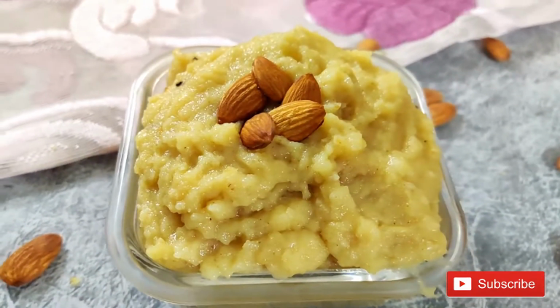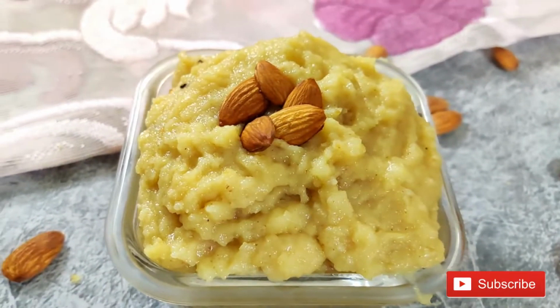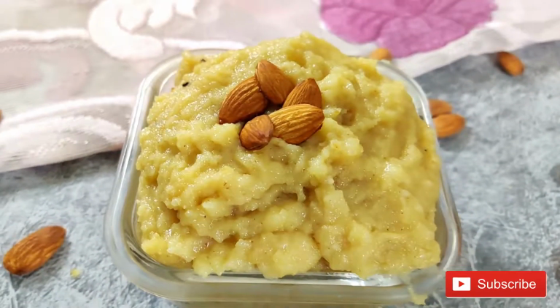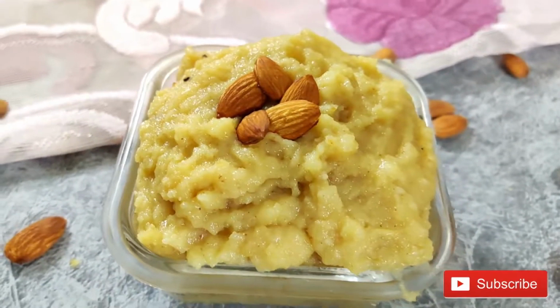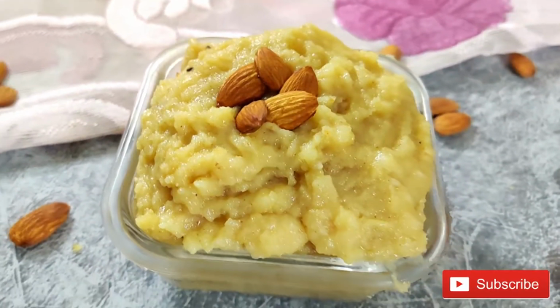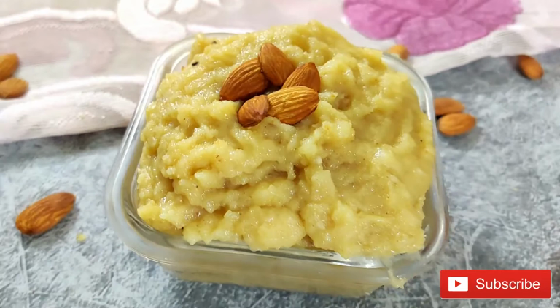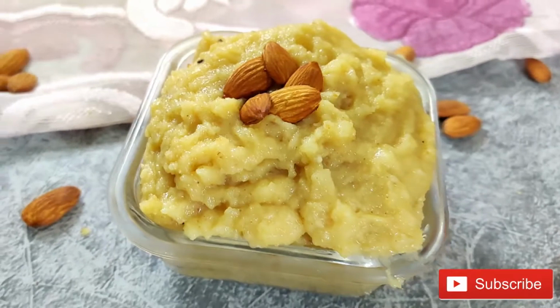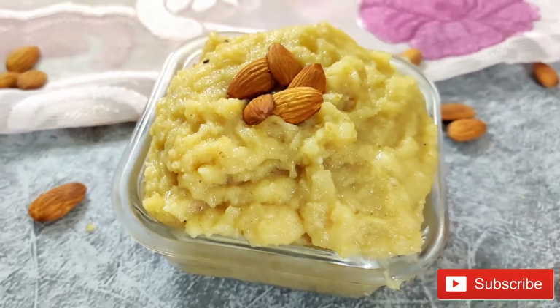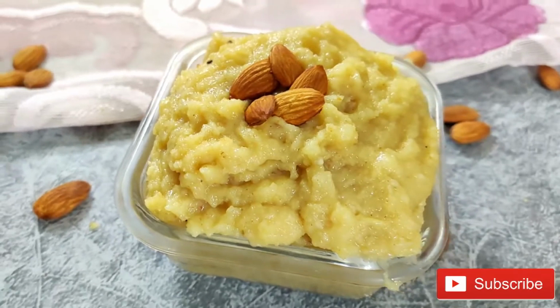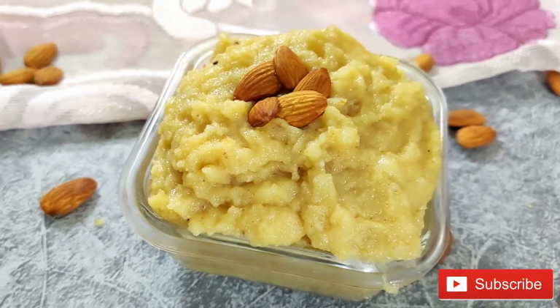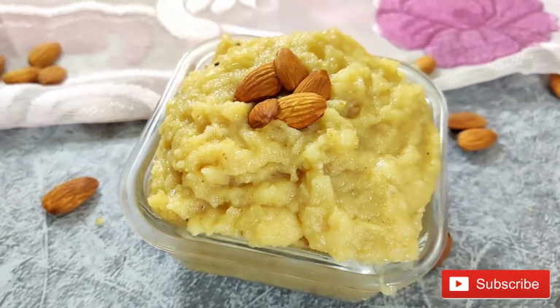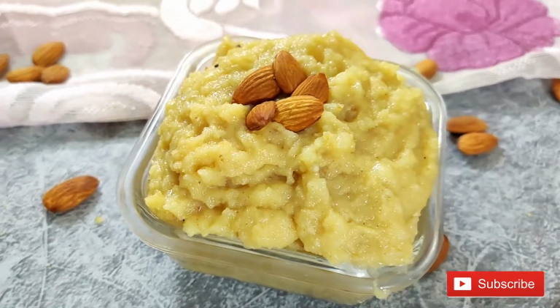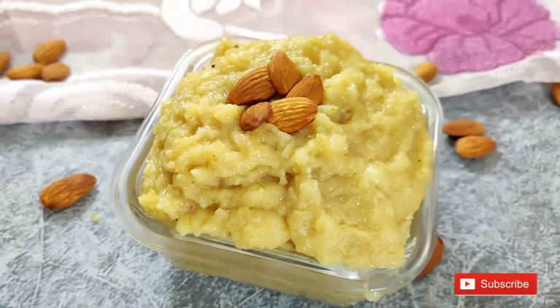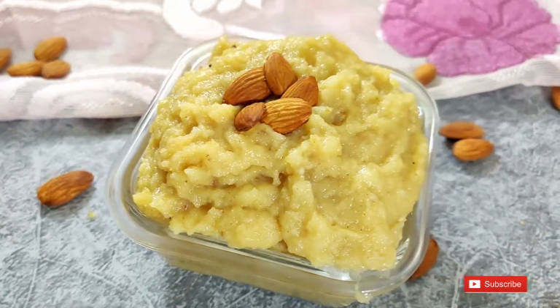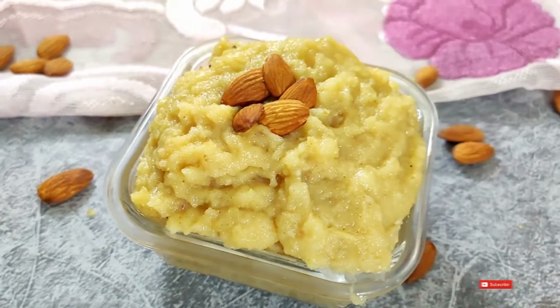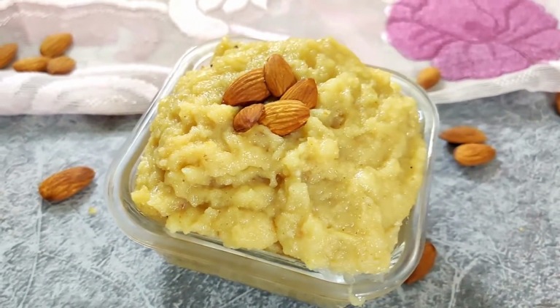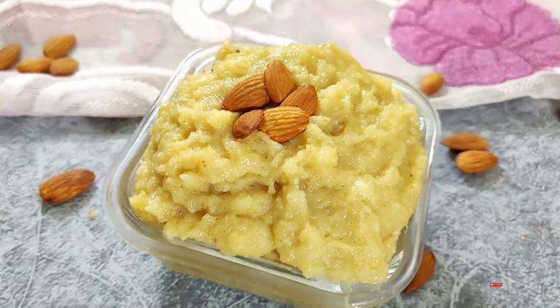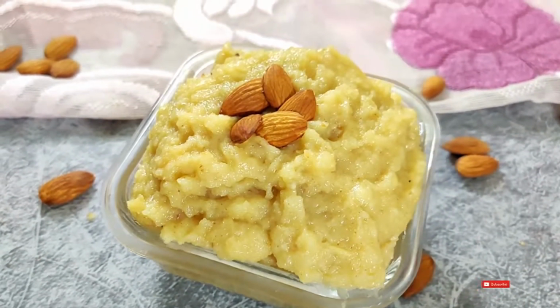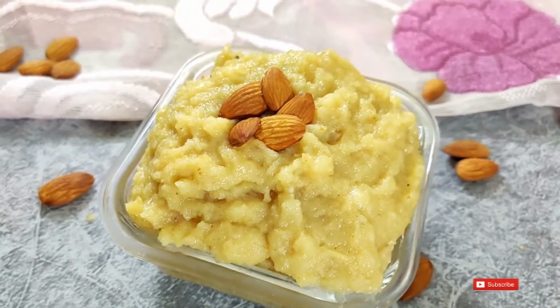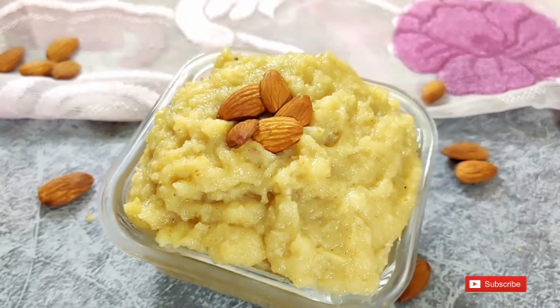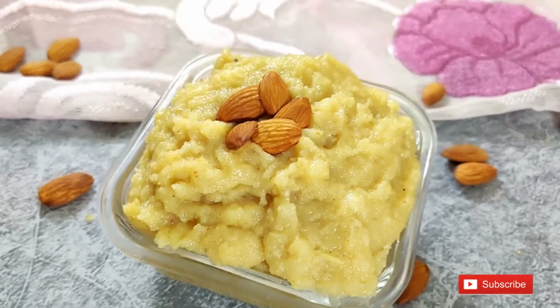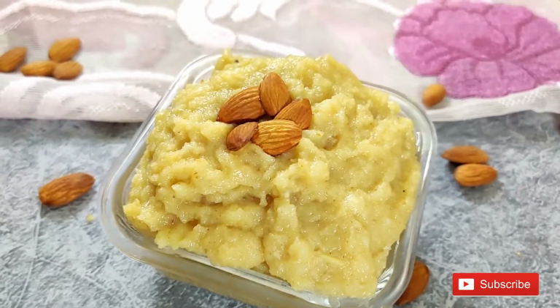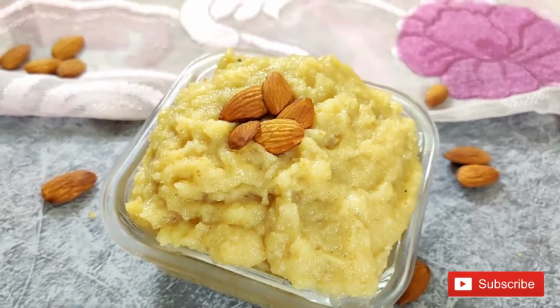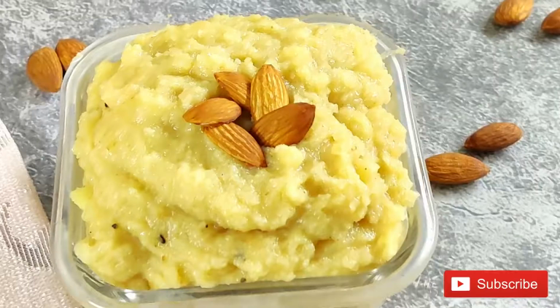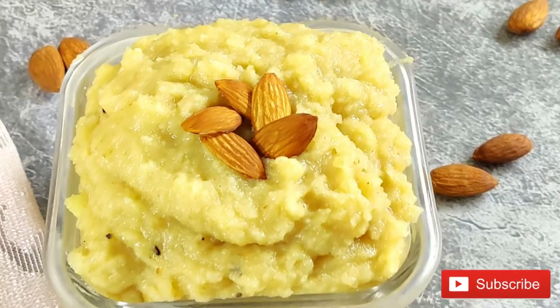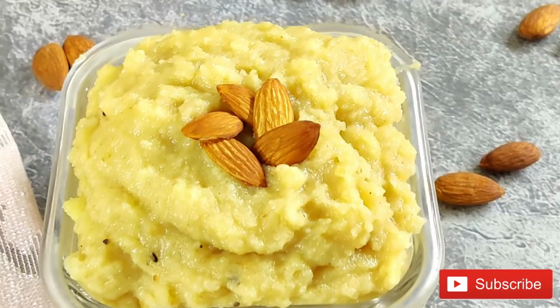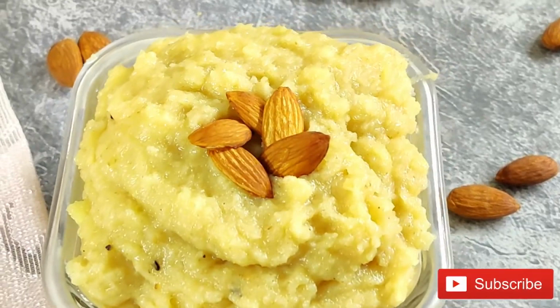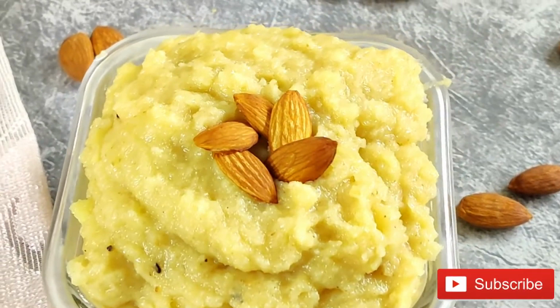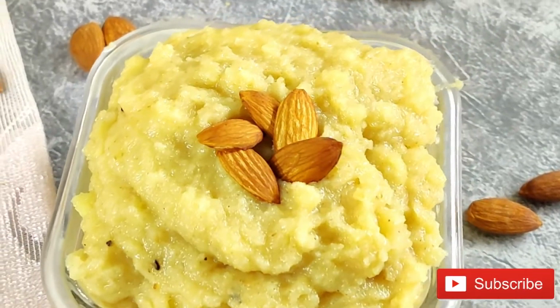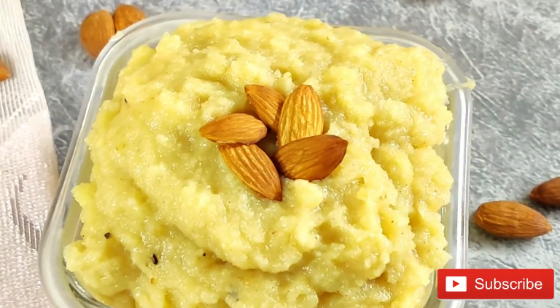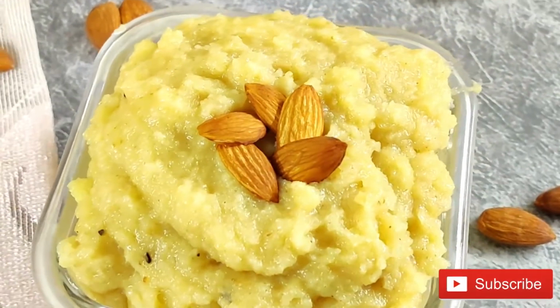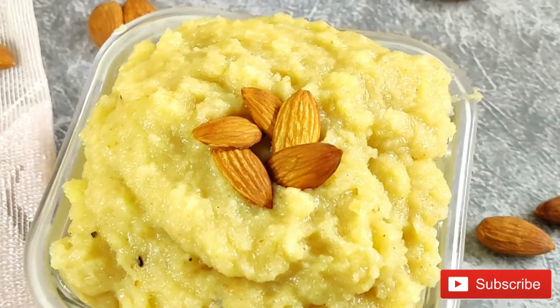And today we will make Badam Halwa, and it is also very easy. So let's start making the recipe today.